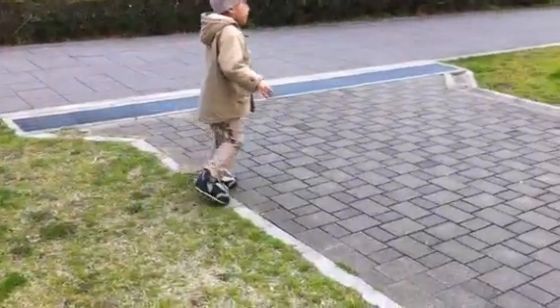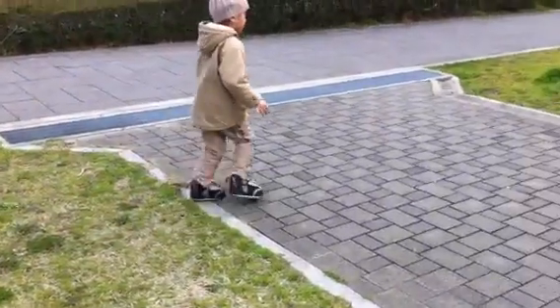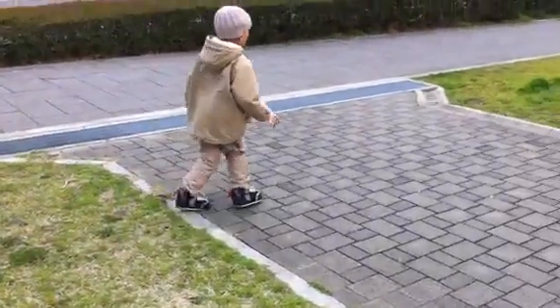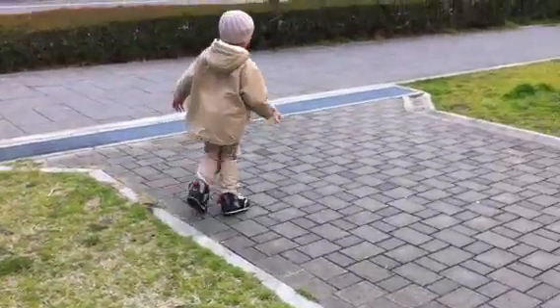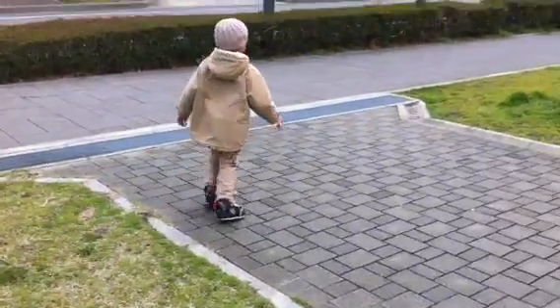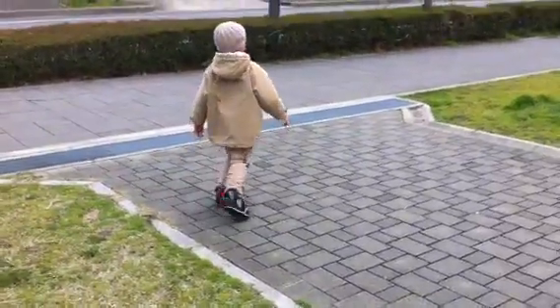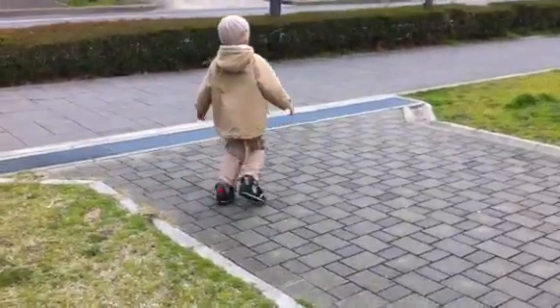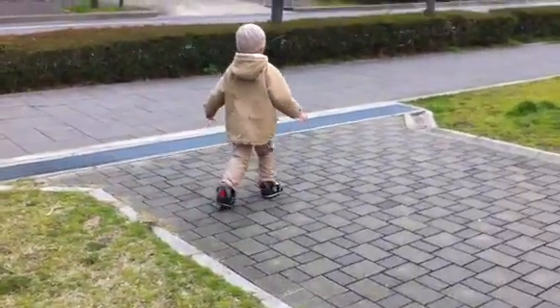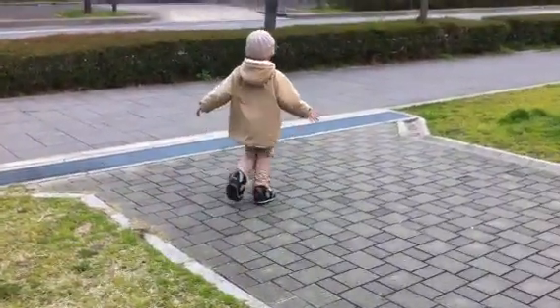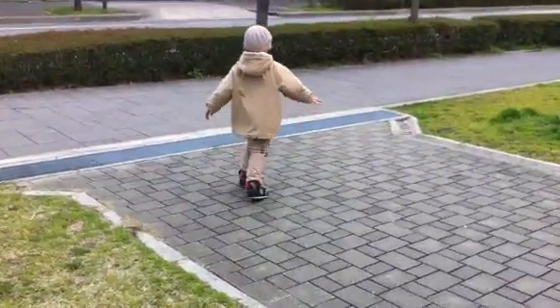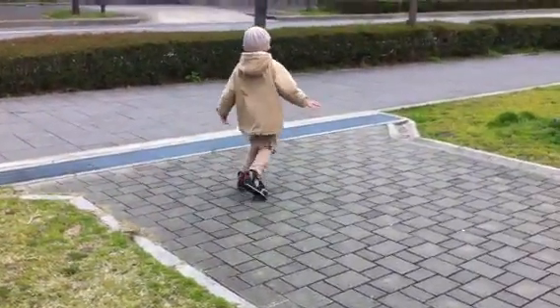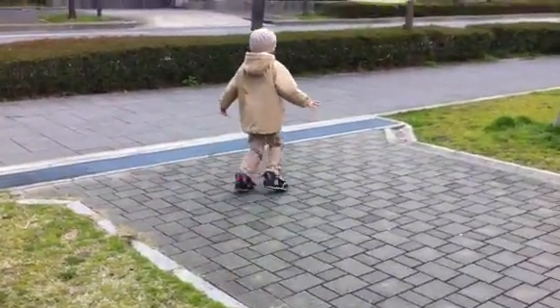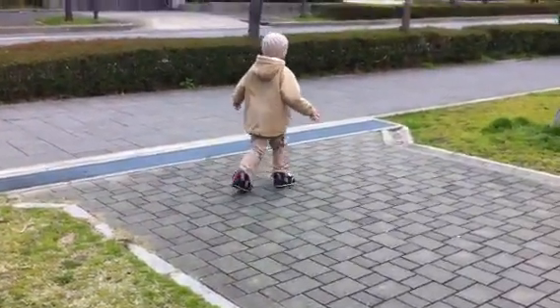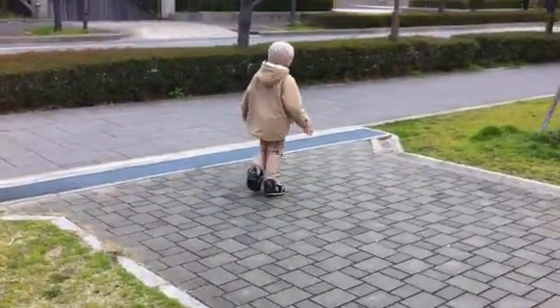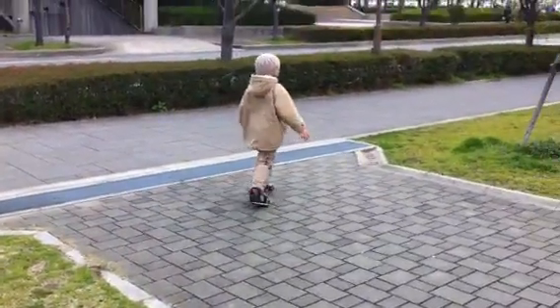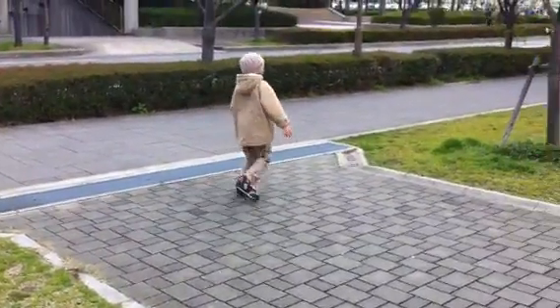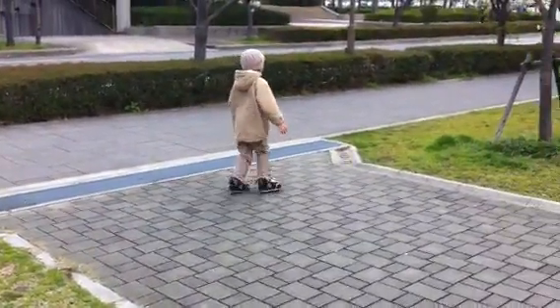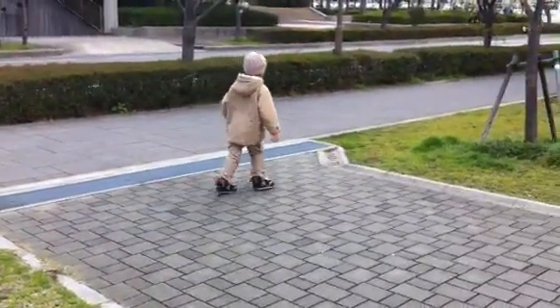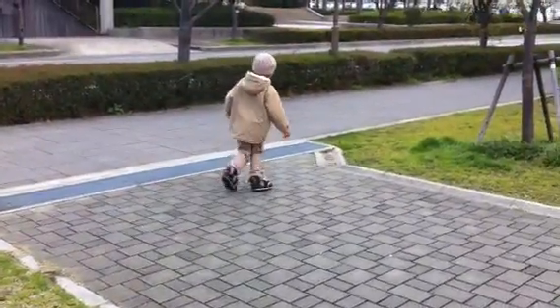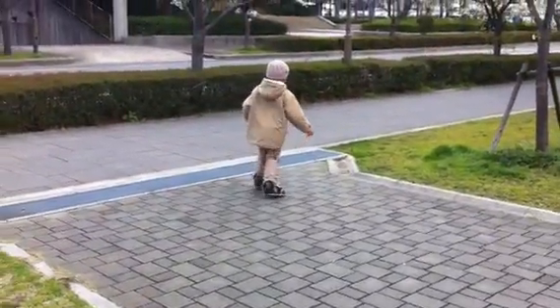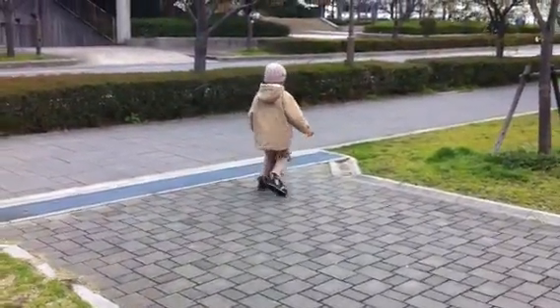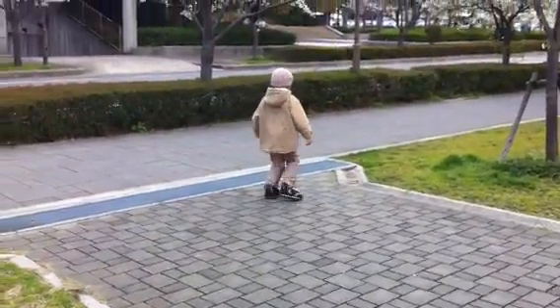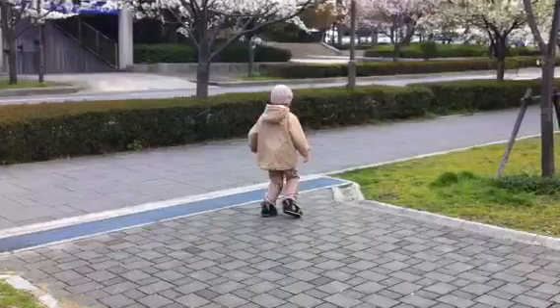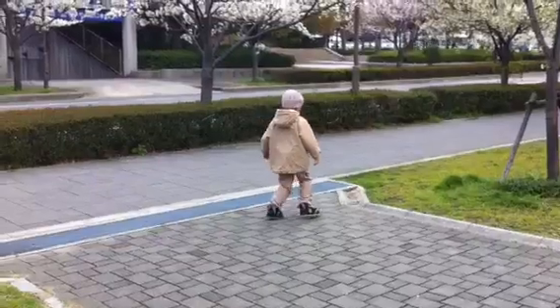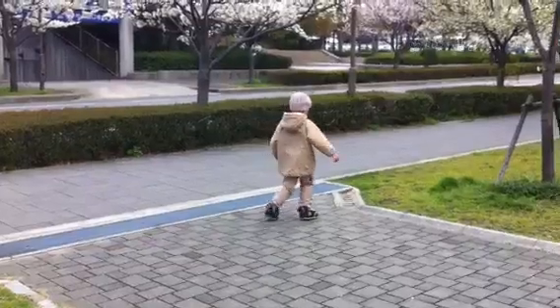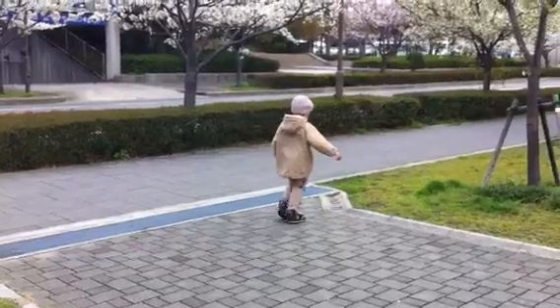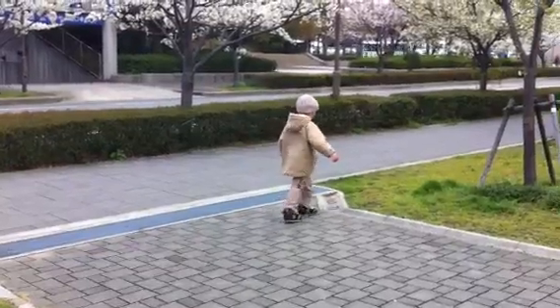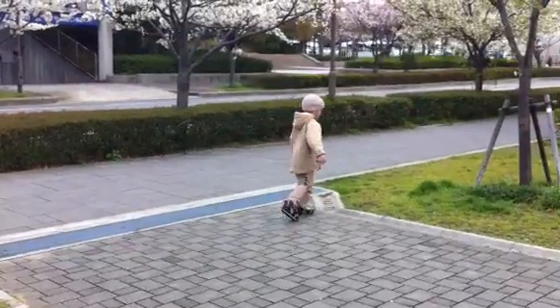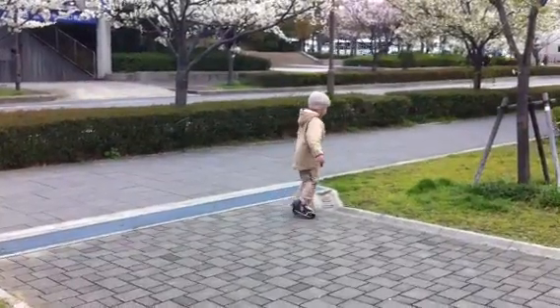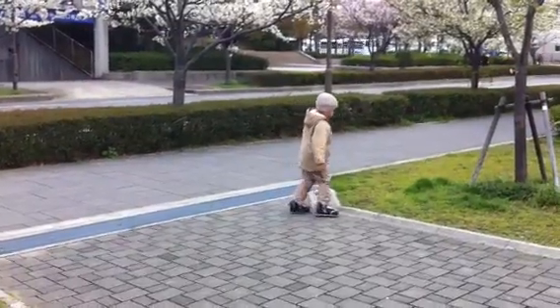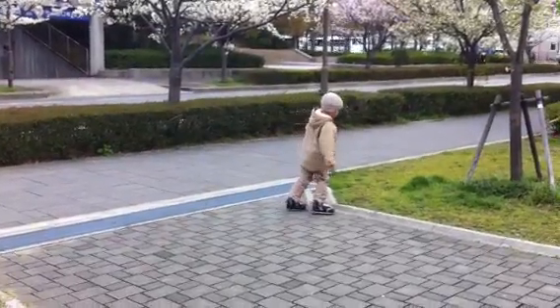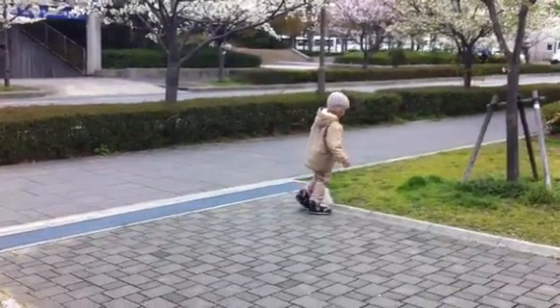He's getting better at different surfaces. So let's see if he doesn't trip over the canal.